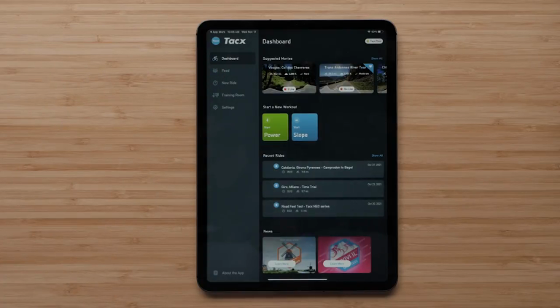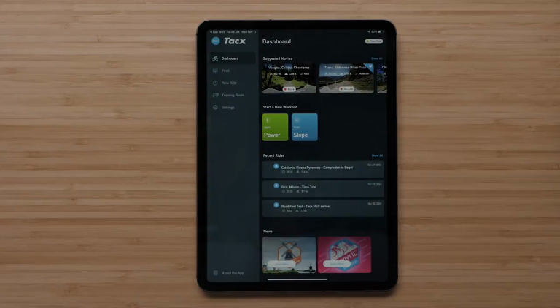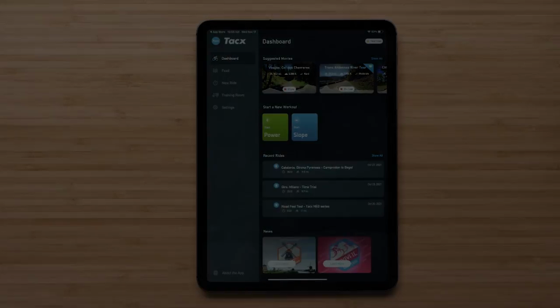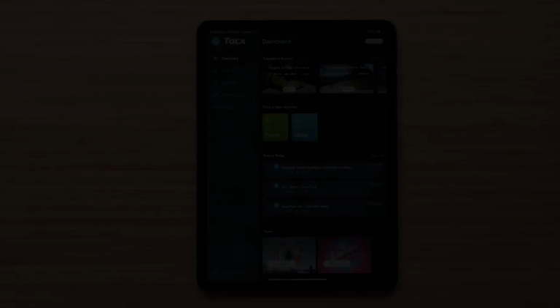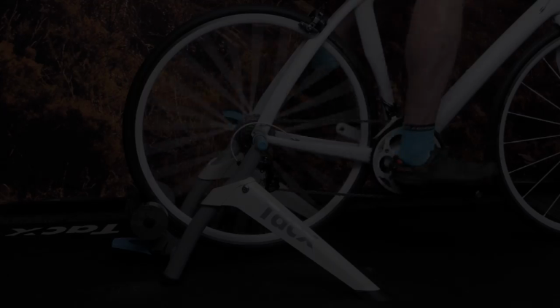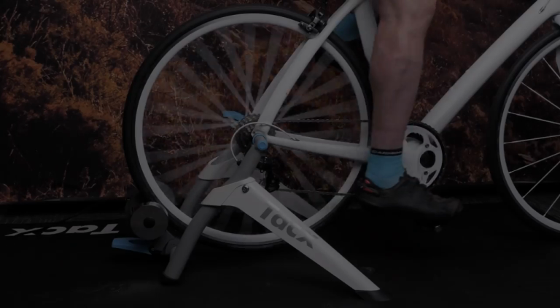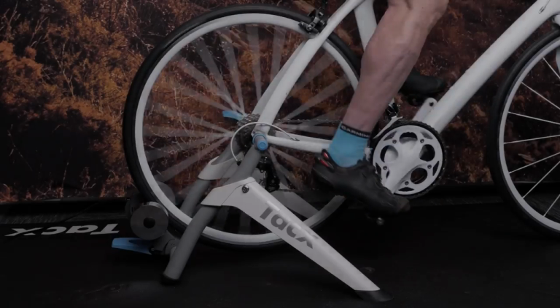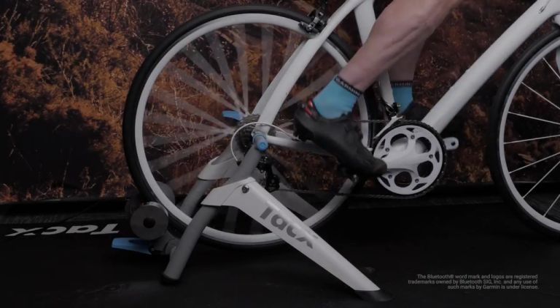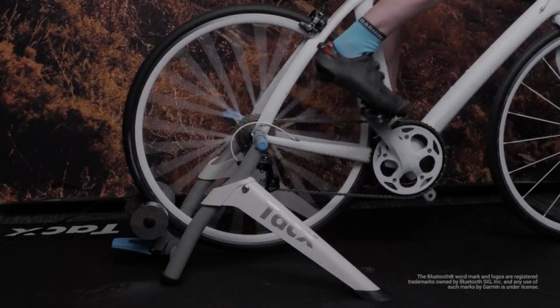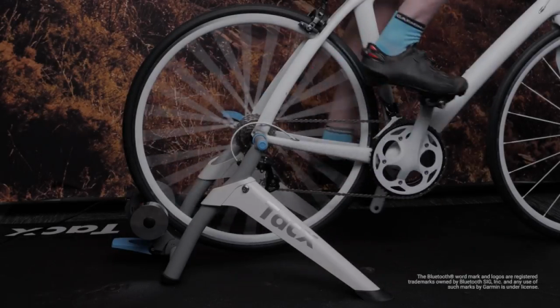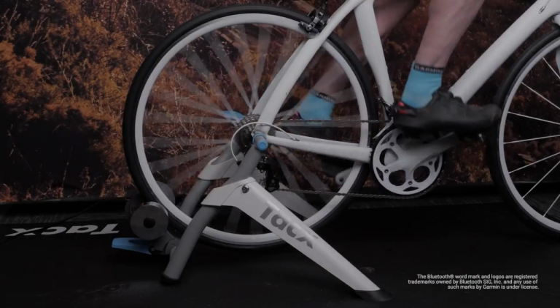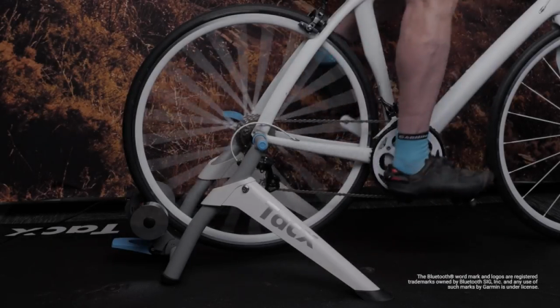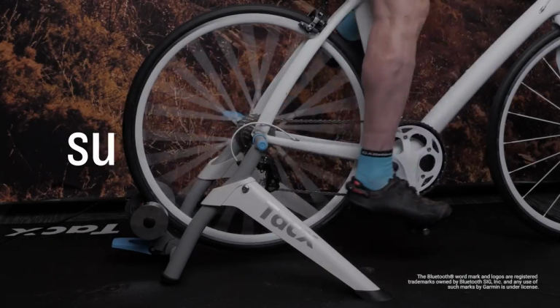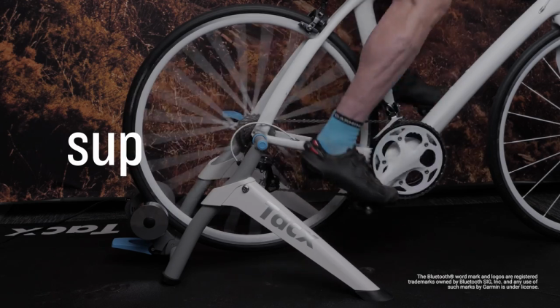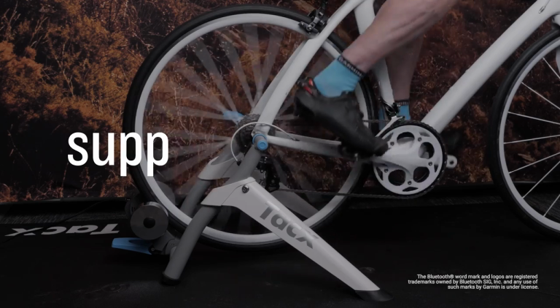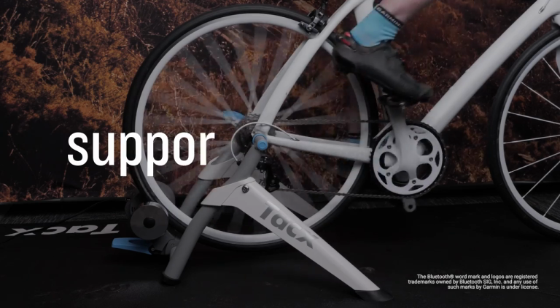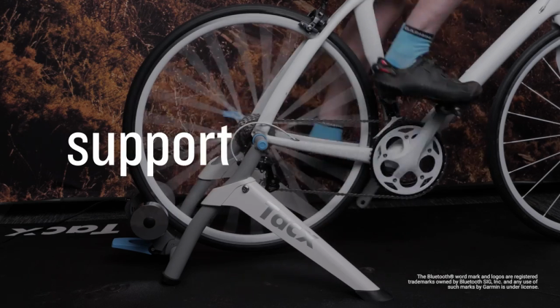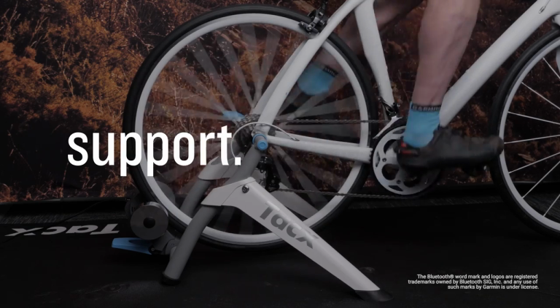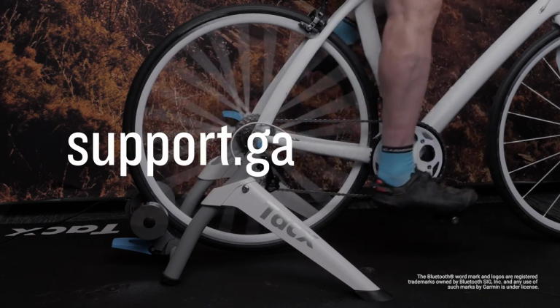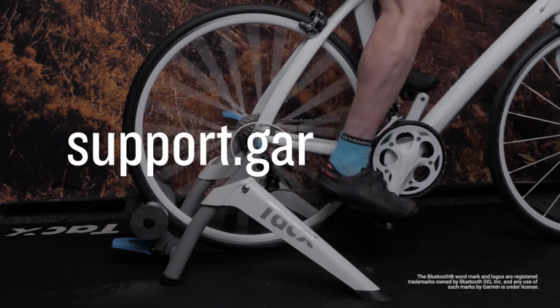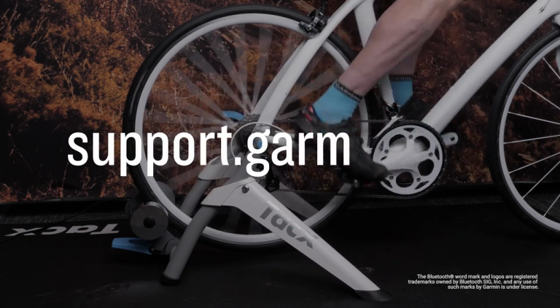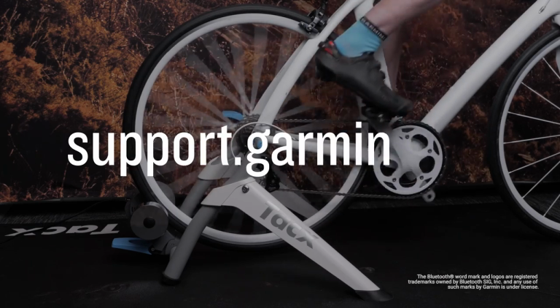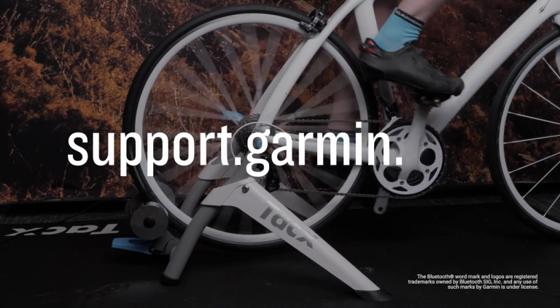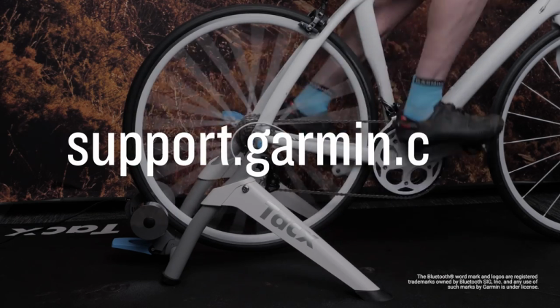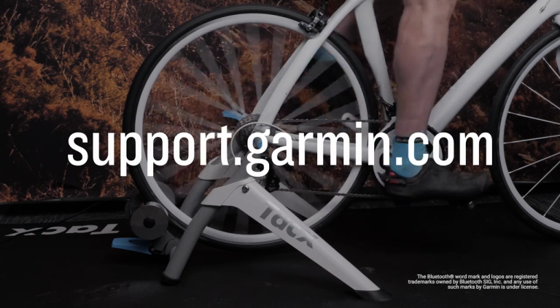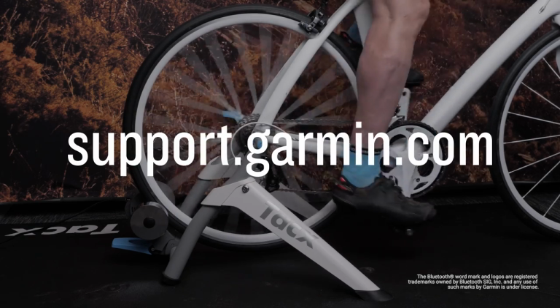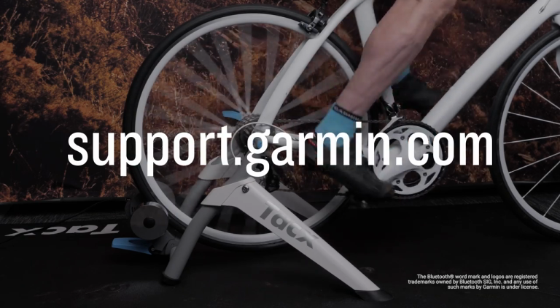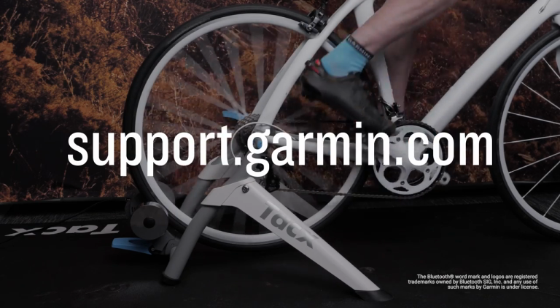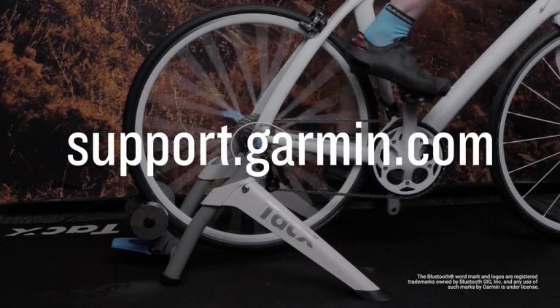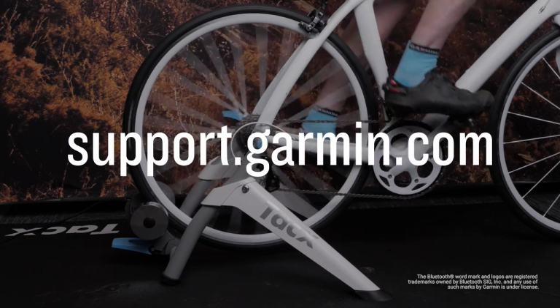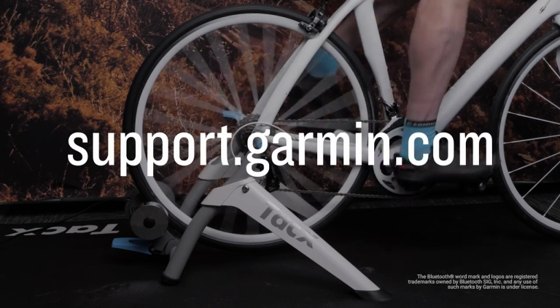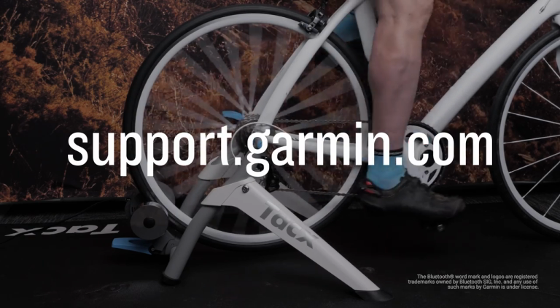And that's it. Thanks for watching. For more help, please visit support.garmin.com.